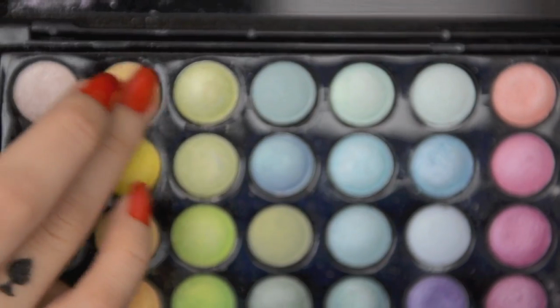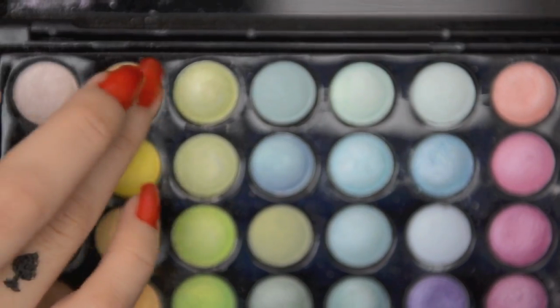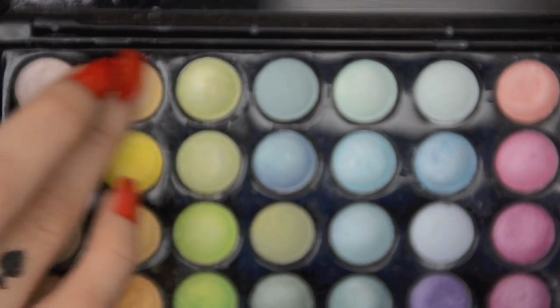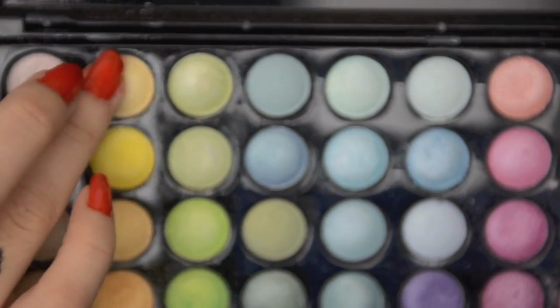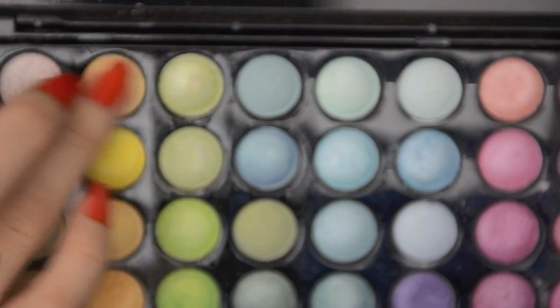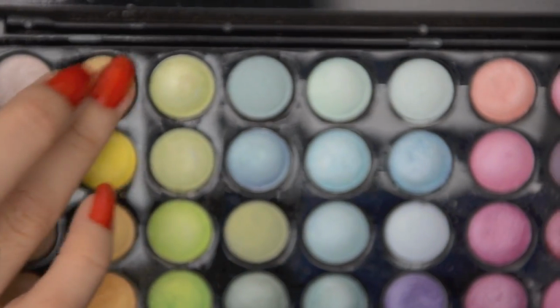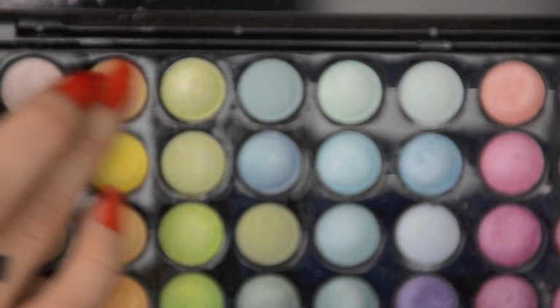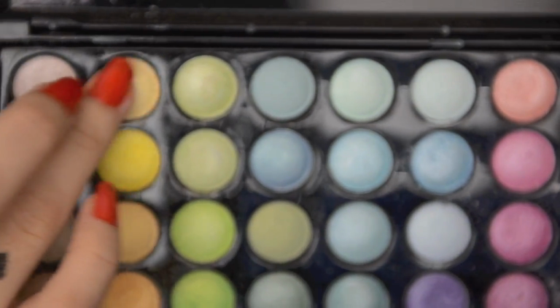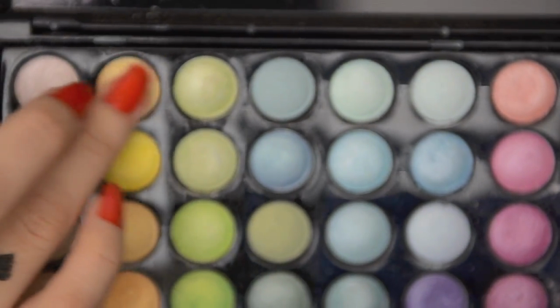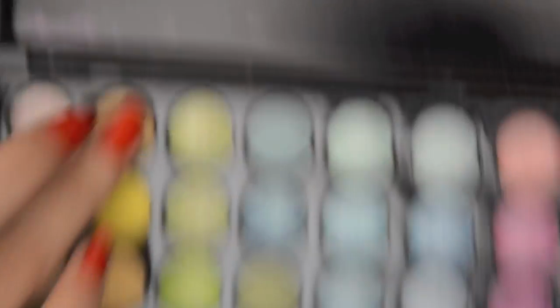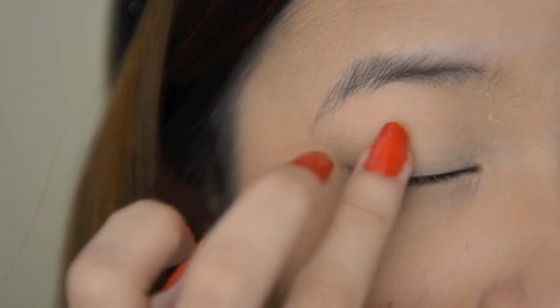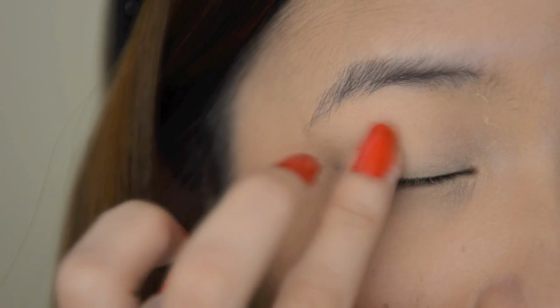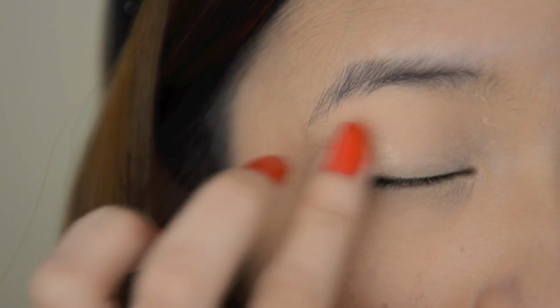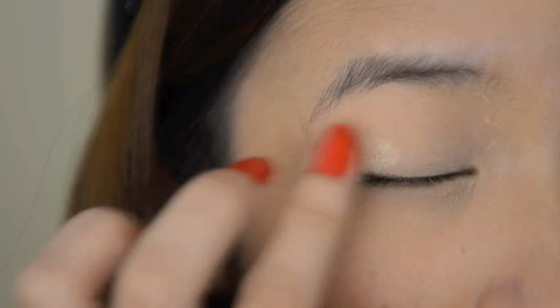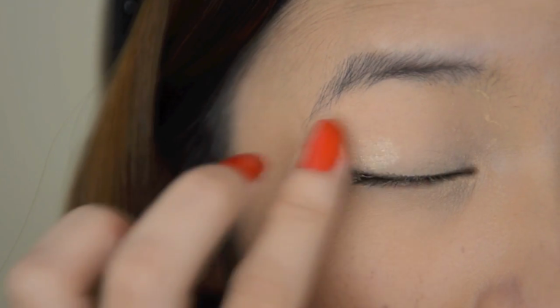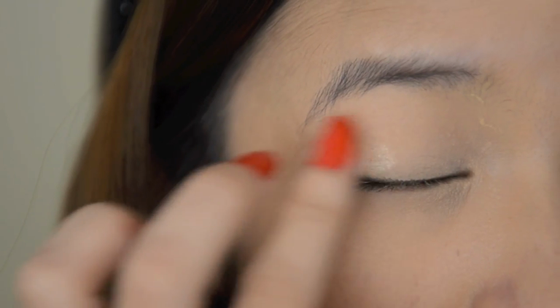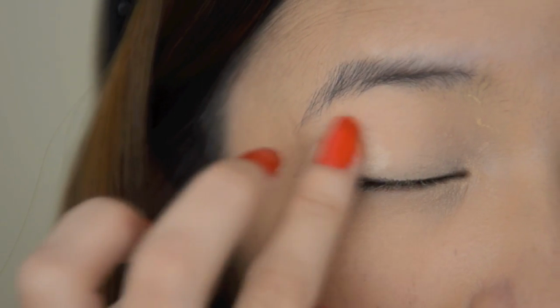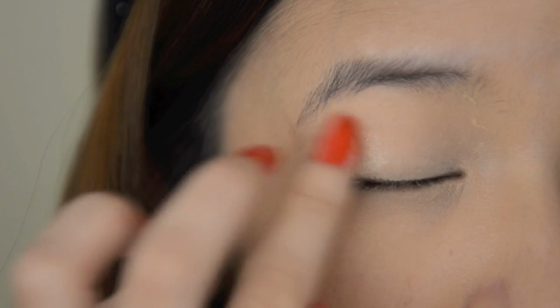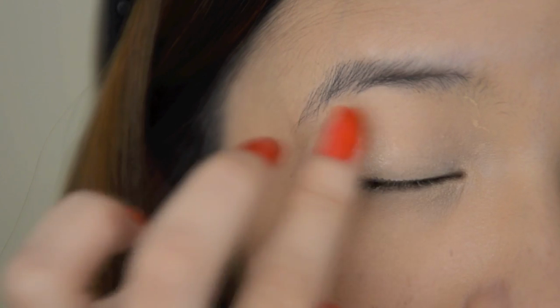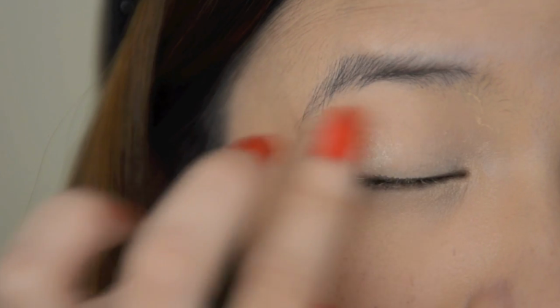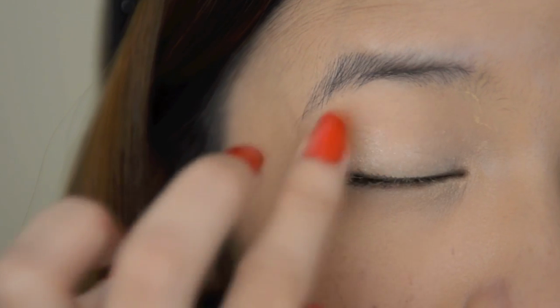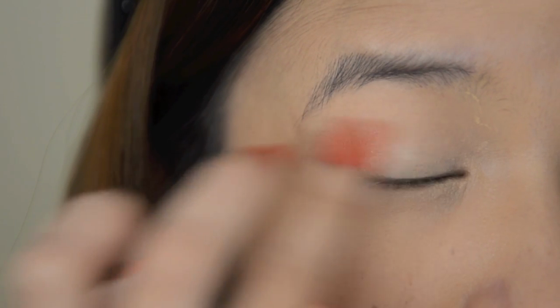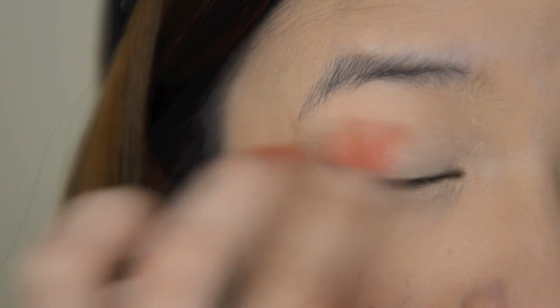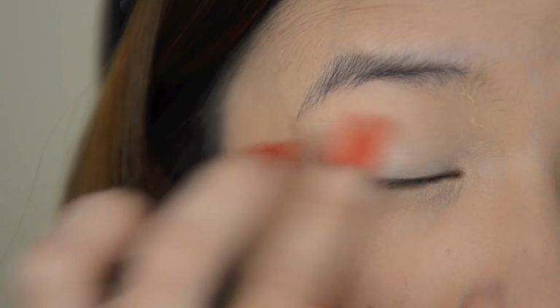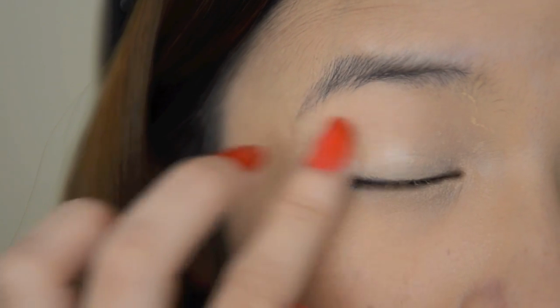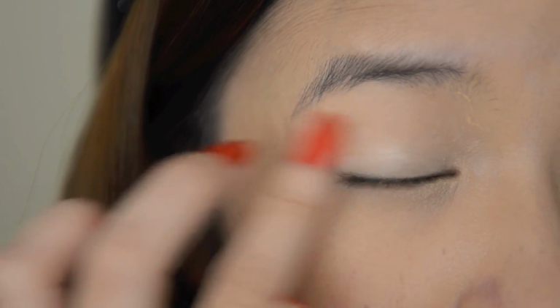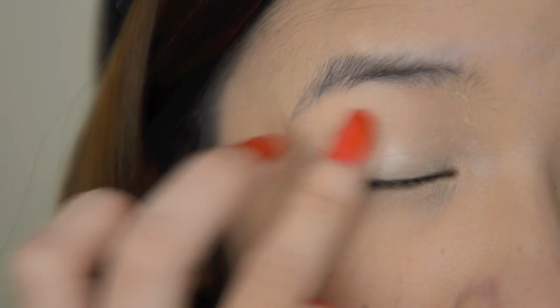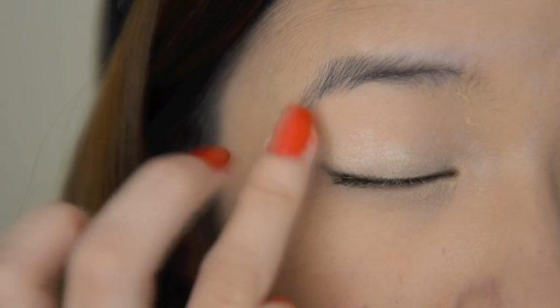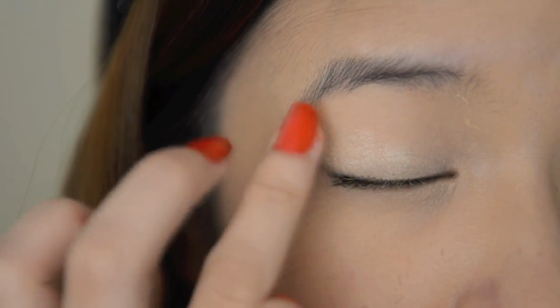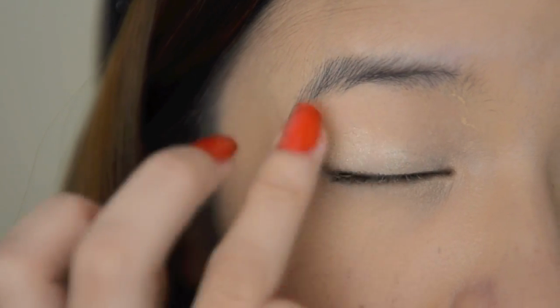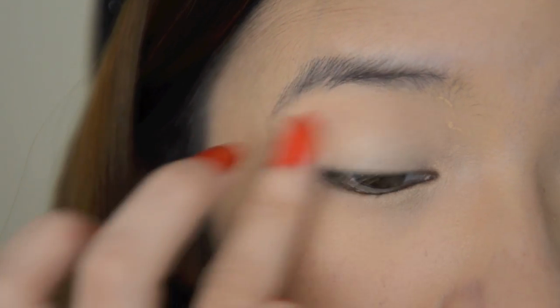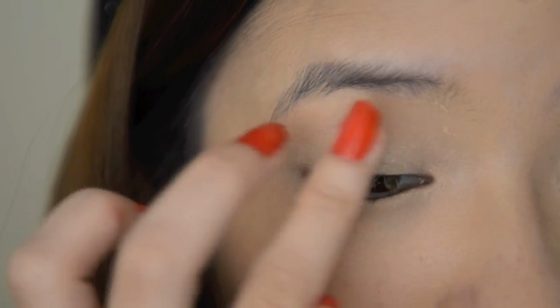Take a really light yellow shimmery eyeshadow and apply this all over your eyelids. This will instantly brighten up your eyes.